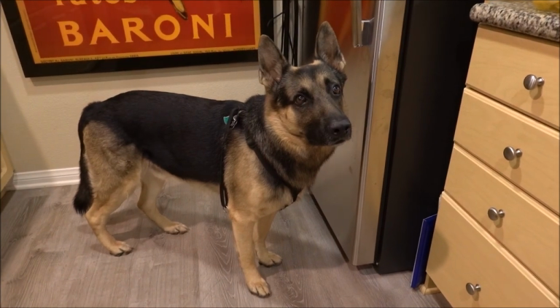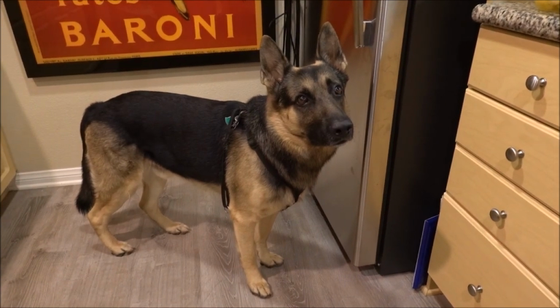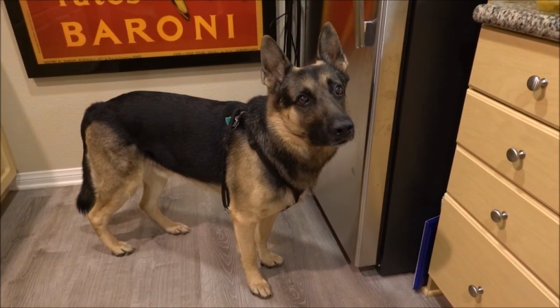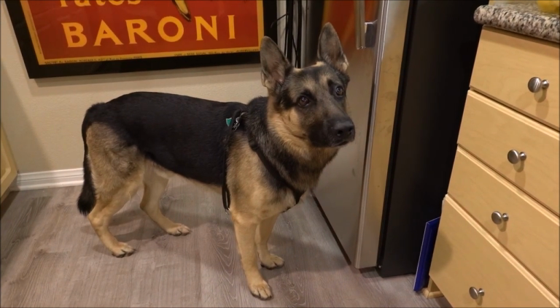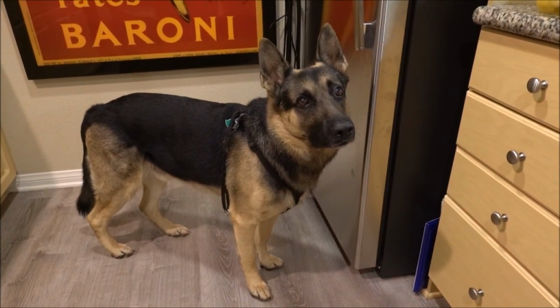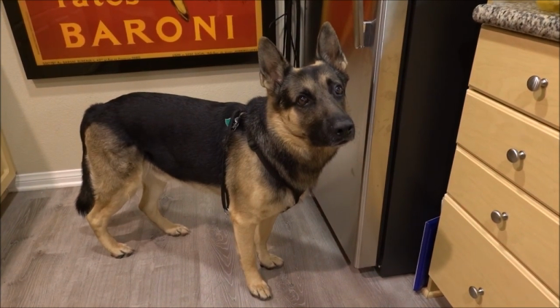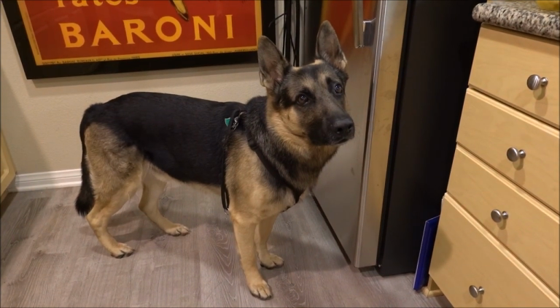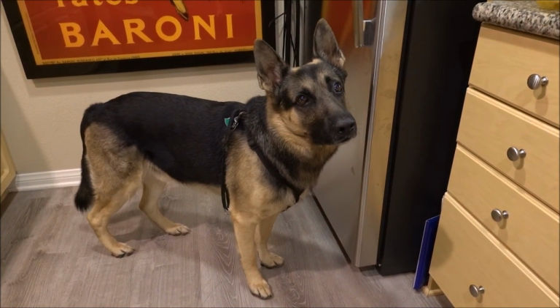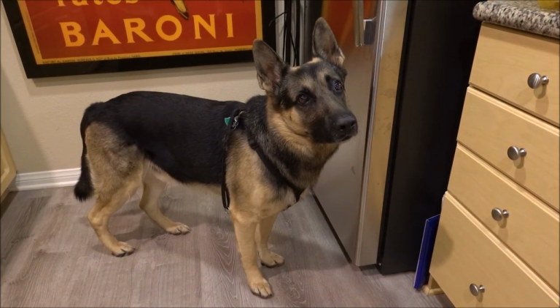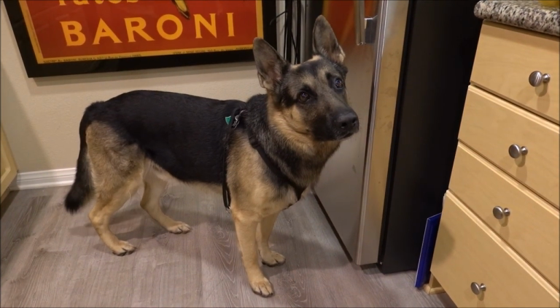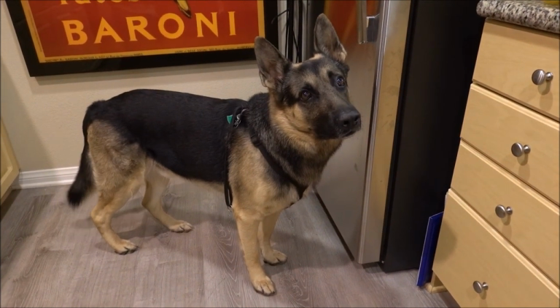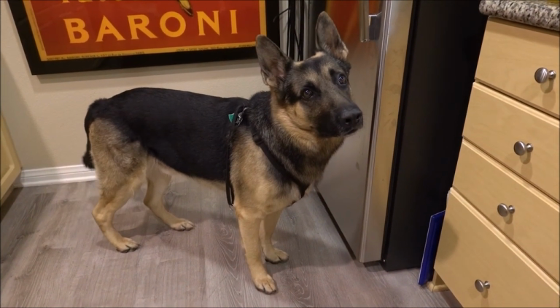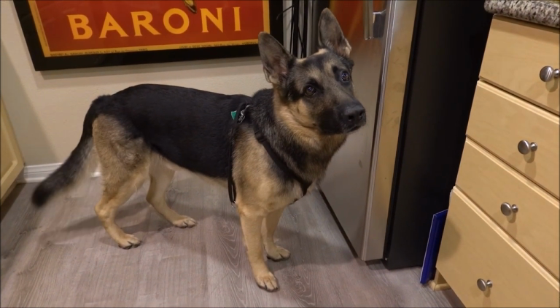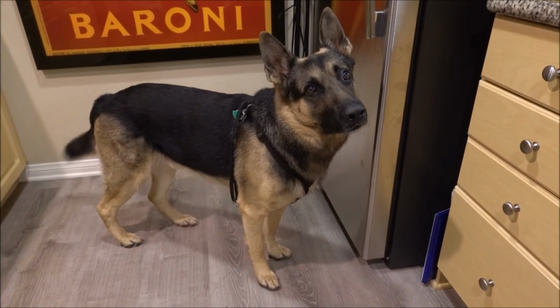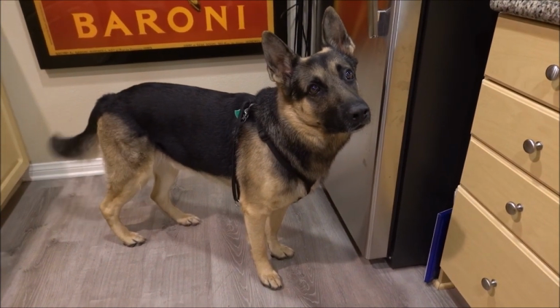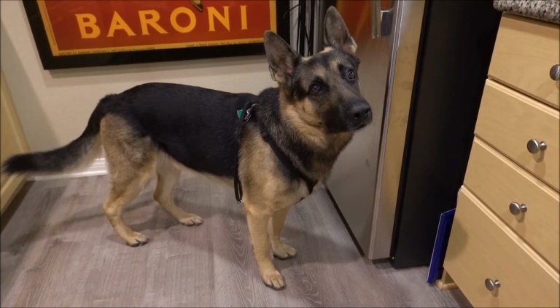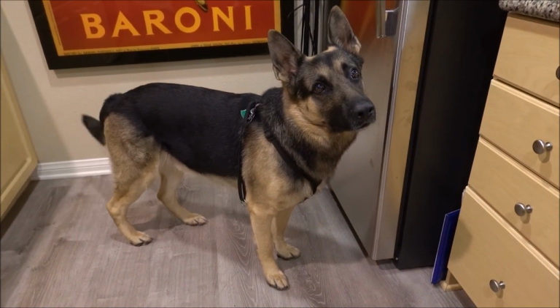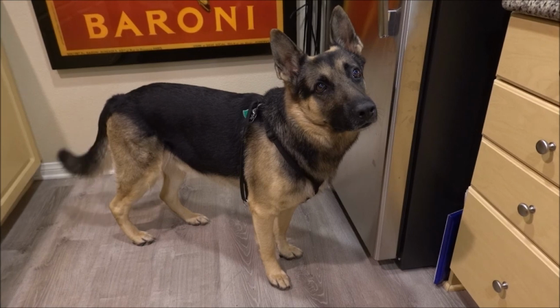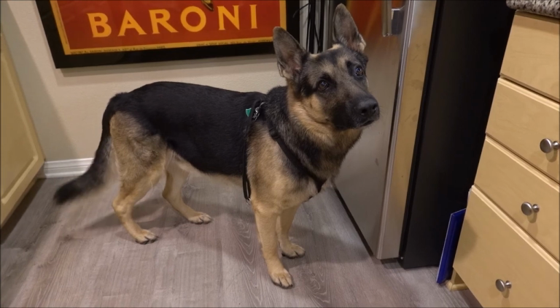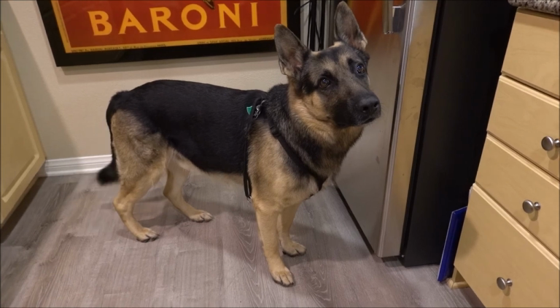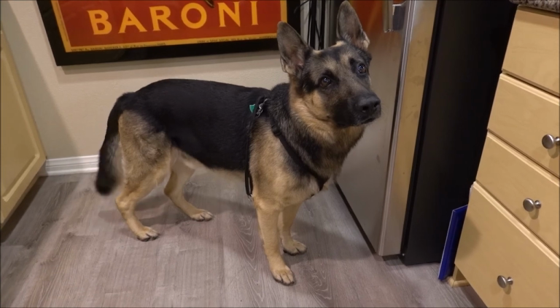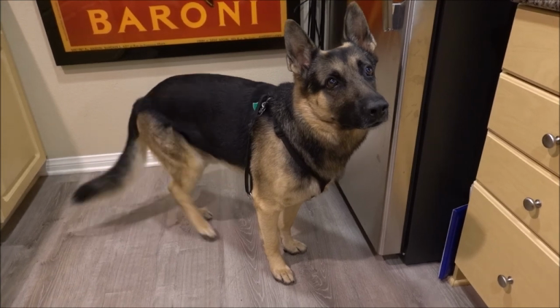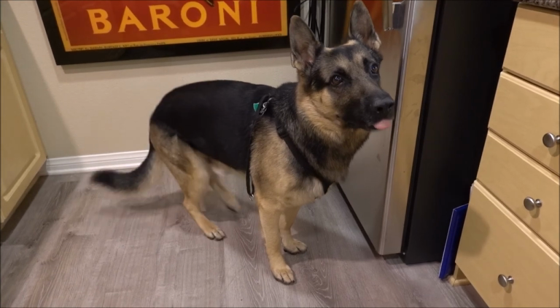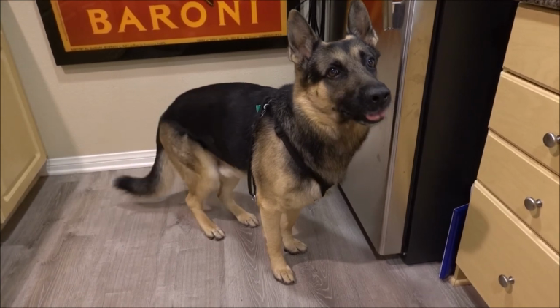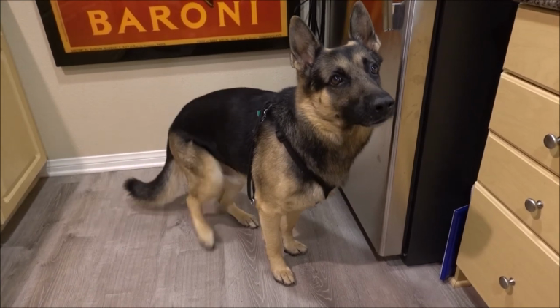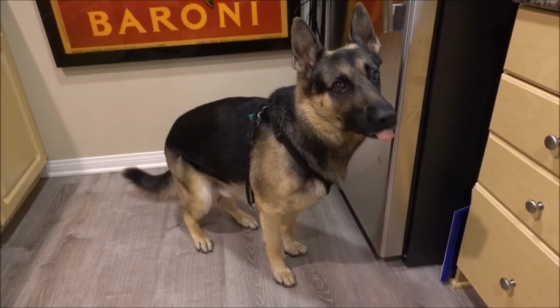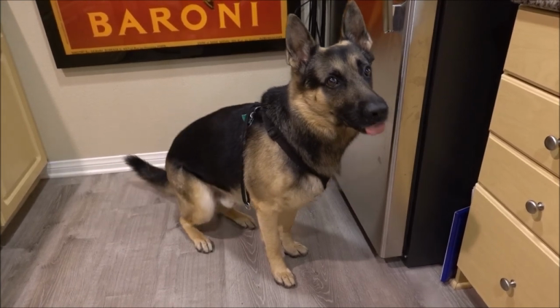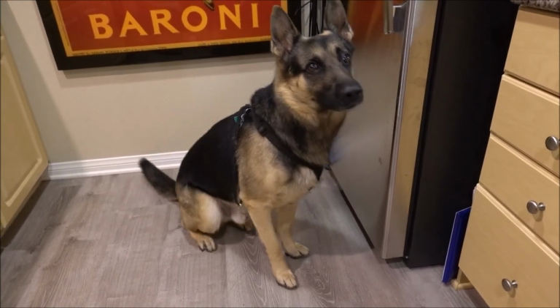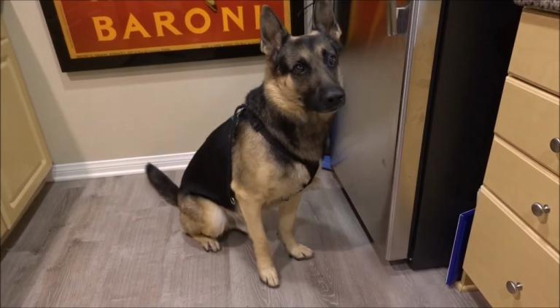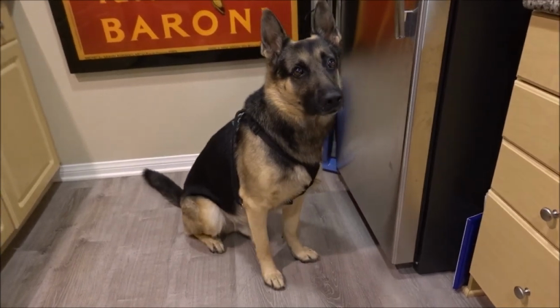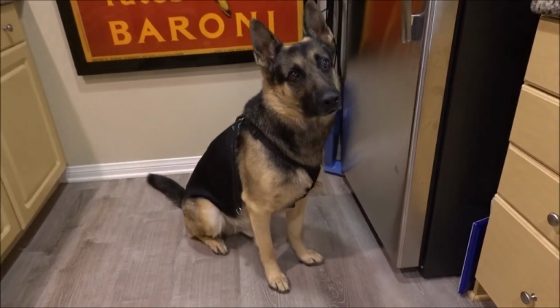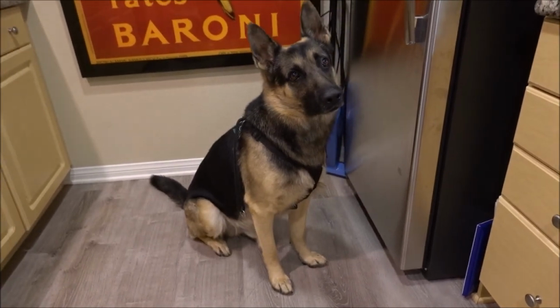So Hans is ready for some more raw food, as you can see. He's very excited — he doesn't know what to do.